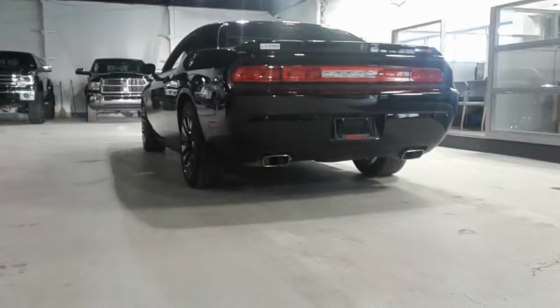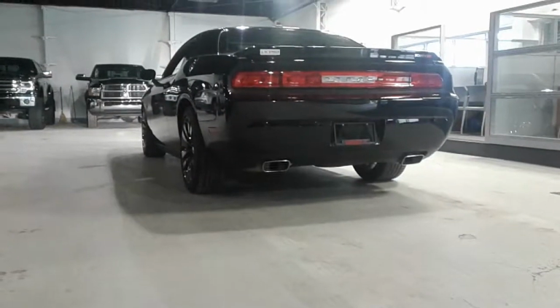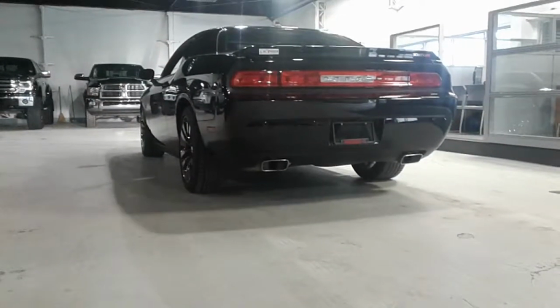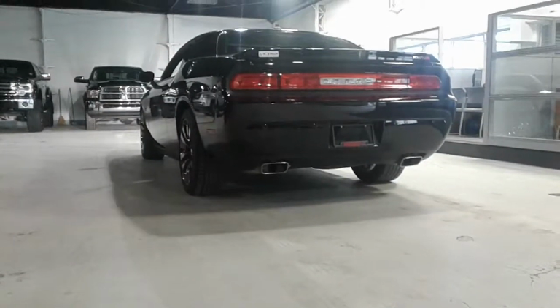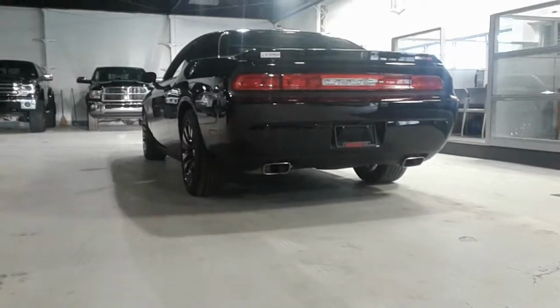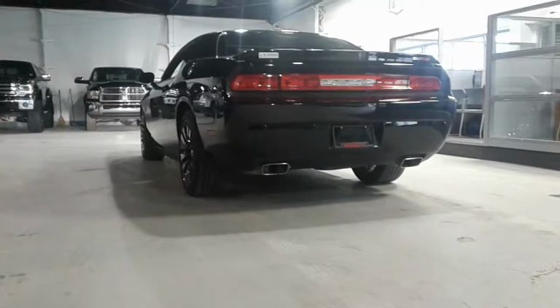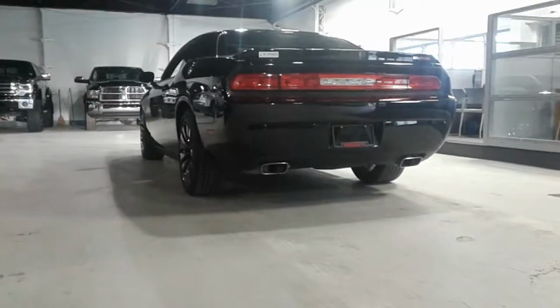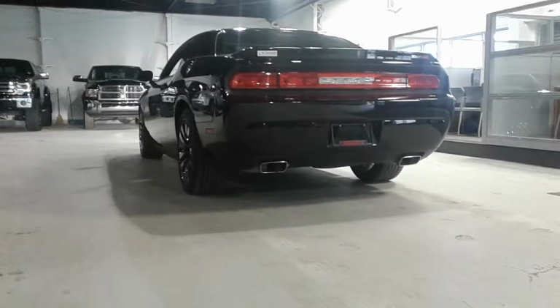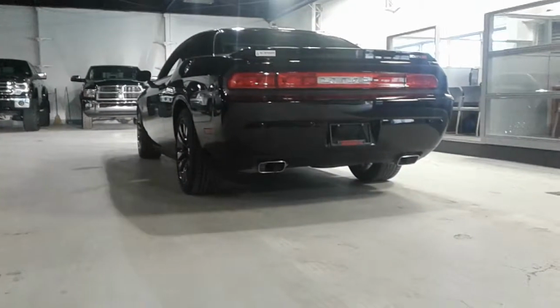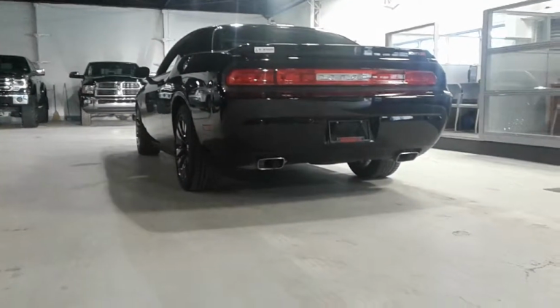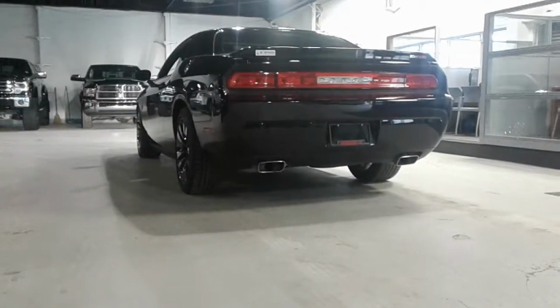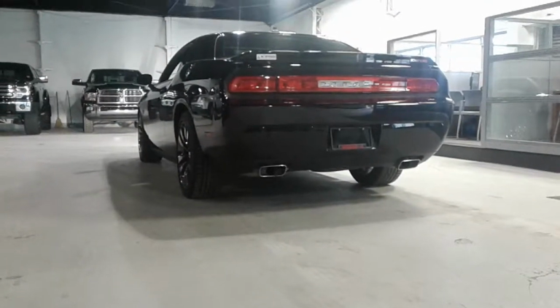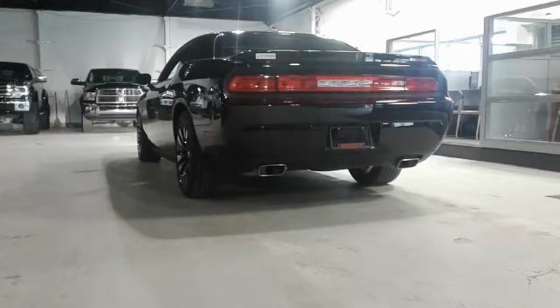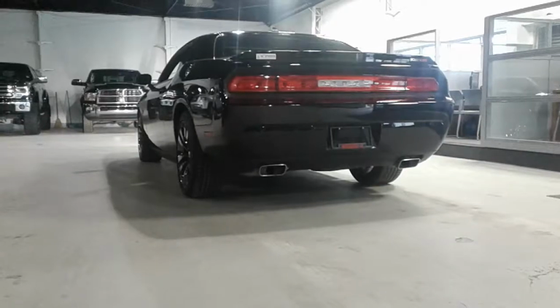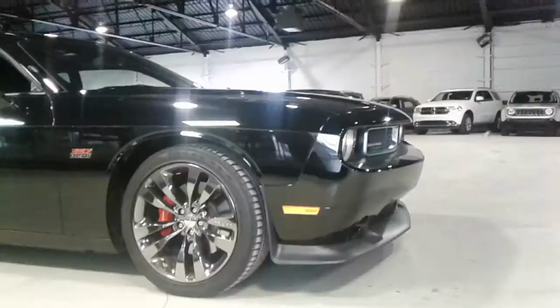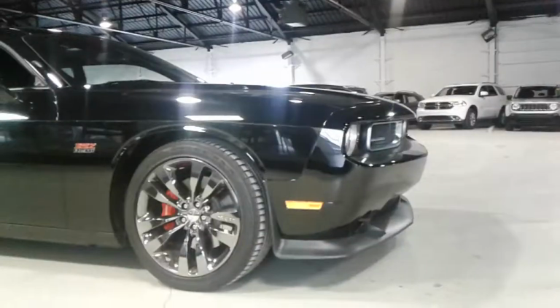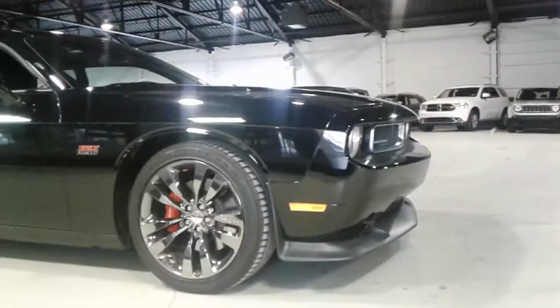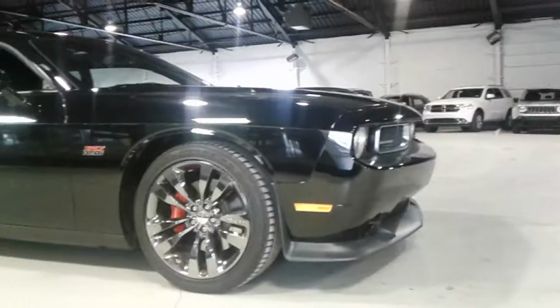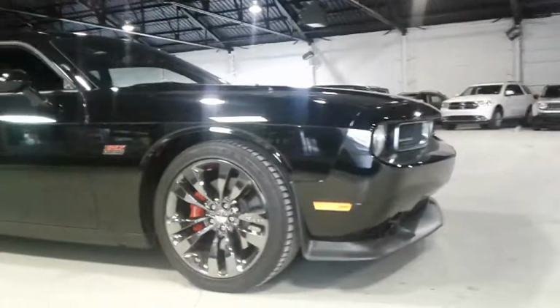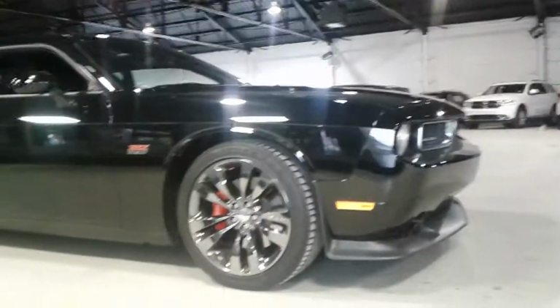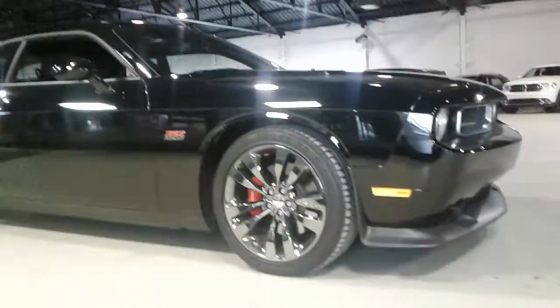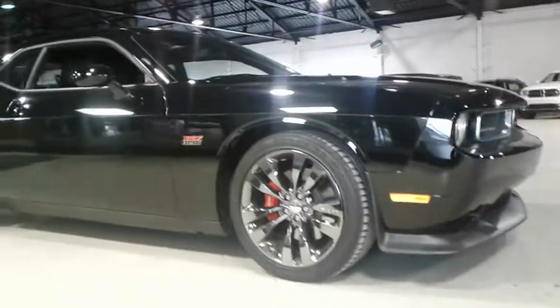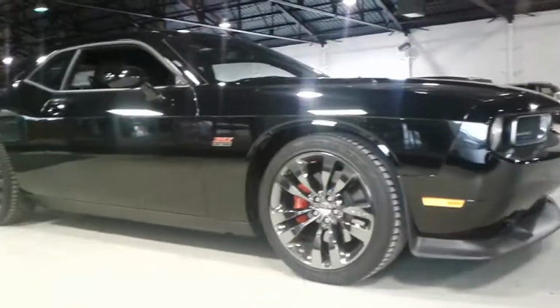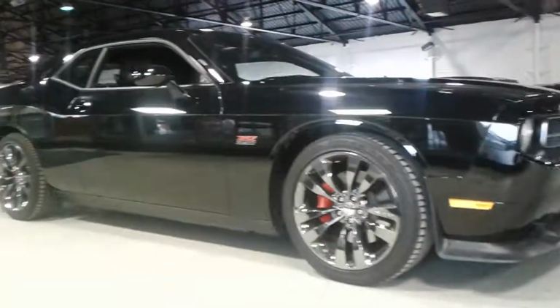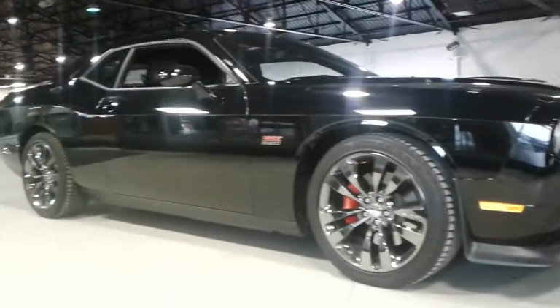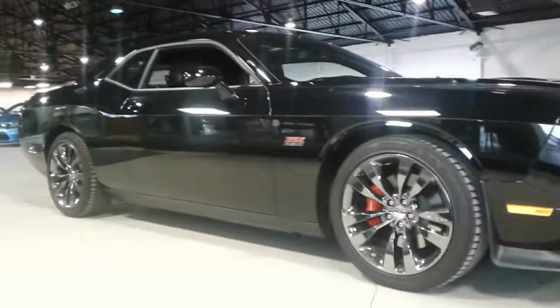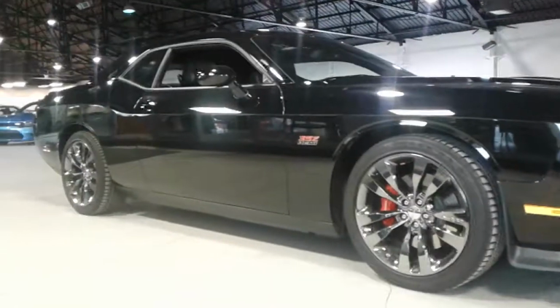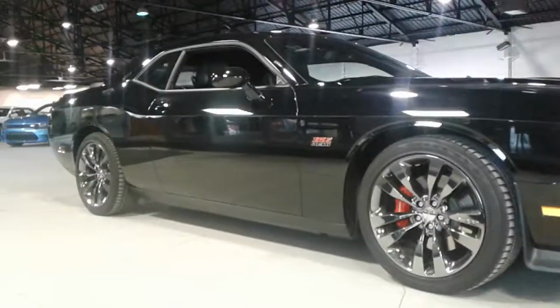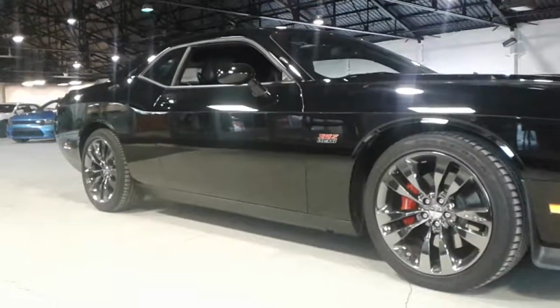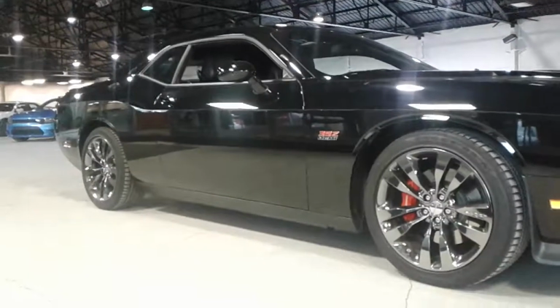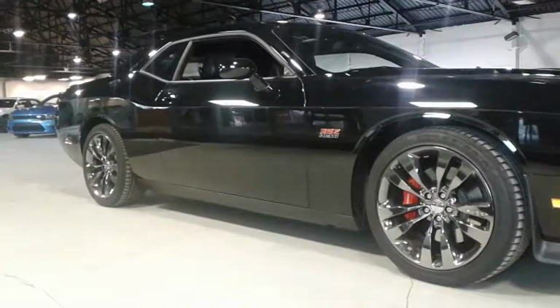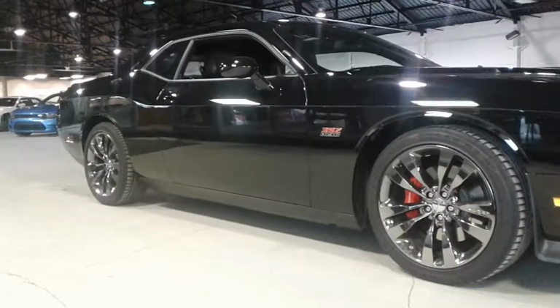Really stylish dual exhaust. It's a really nice car, Joseph. Please let me know what you think. I'll talk to you soon. Bye-bye.